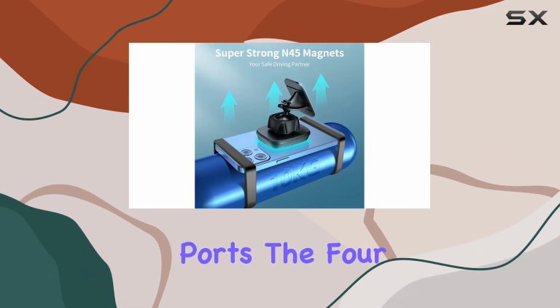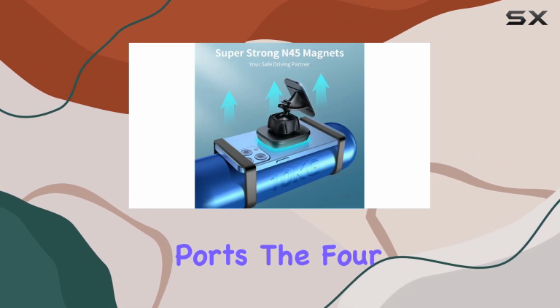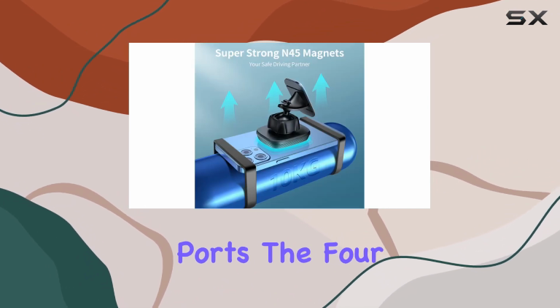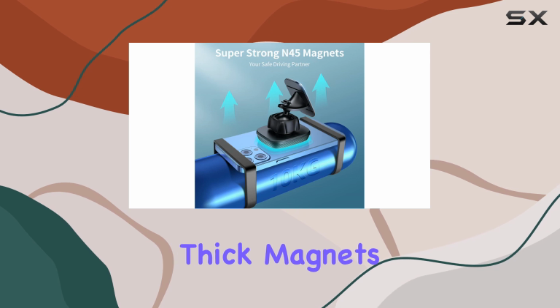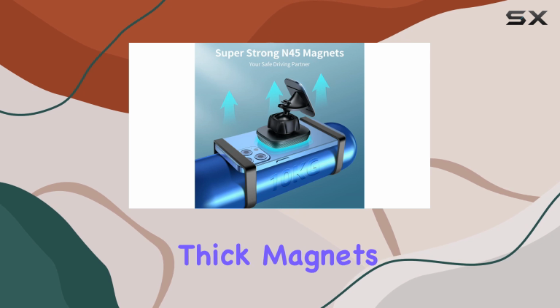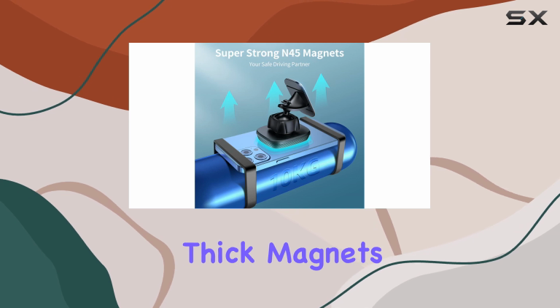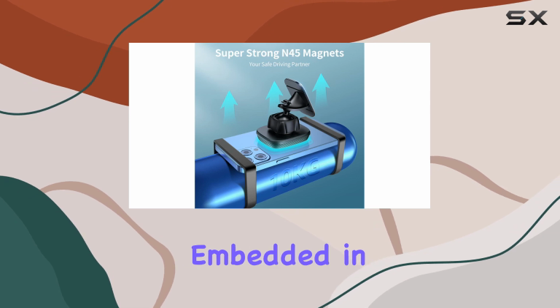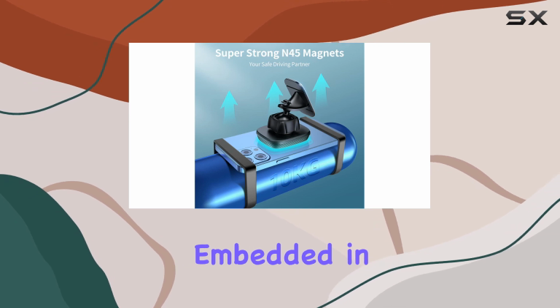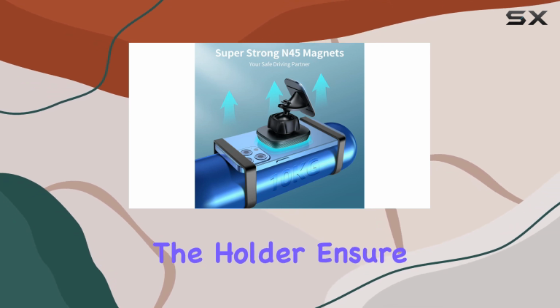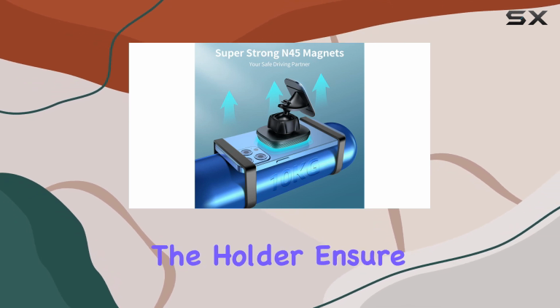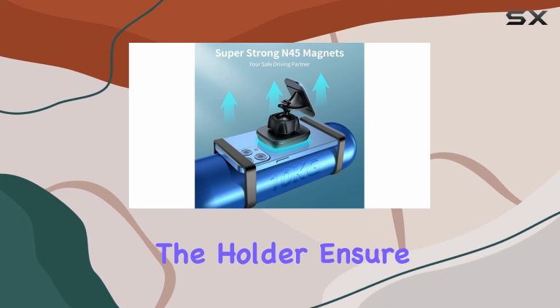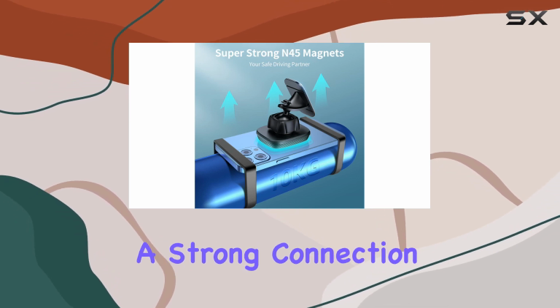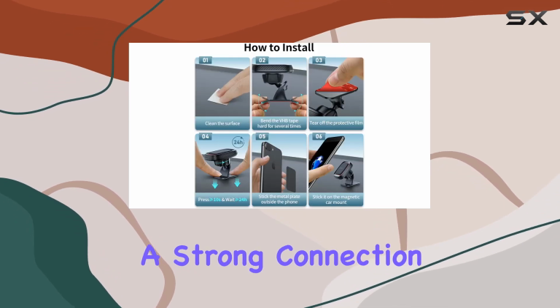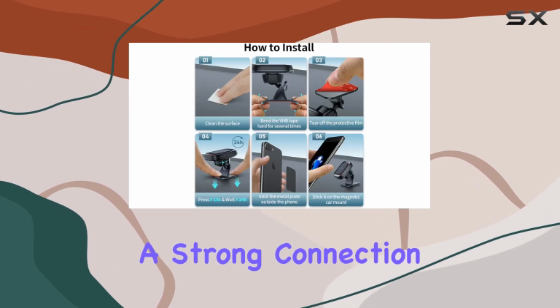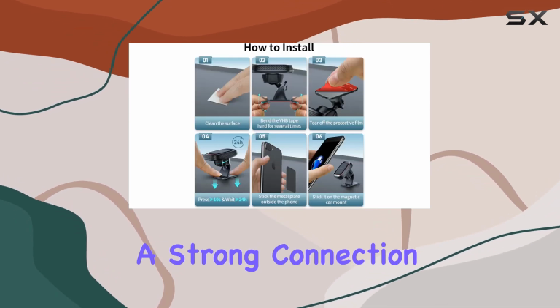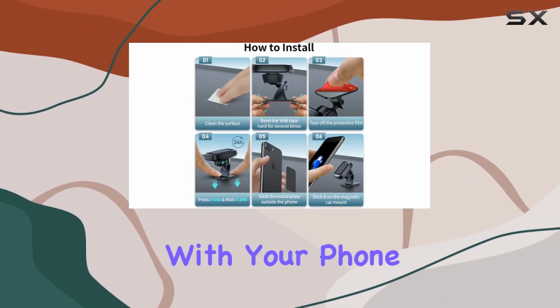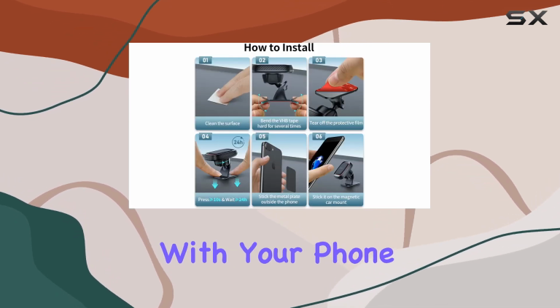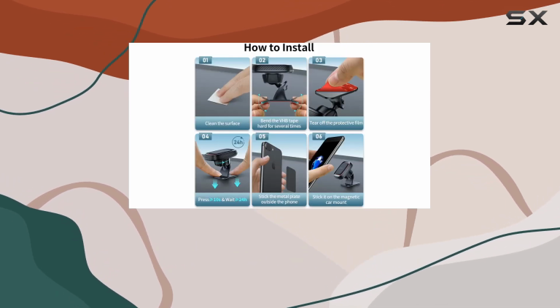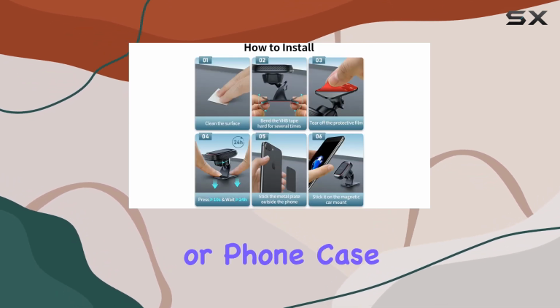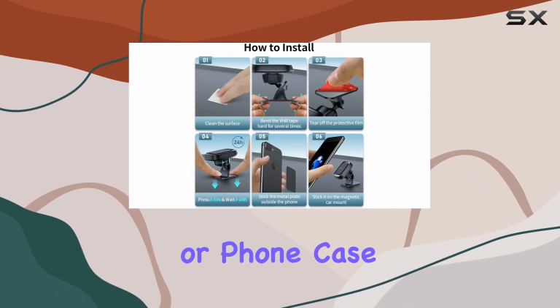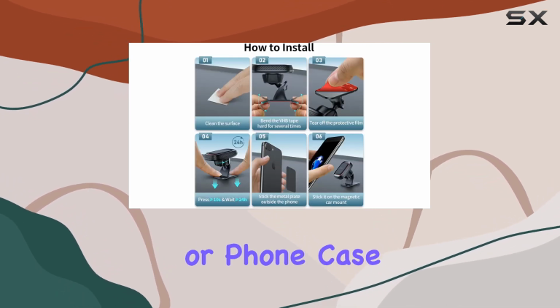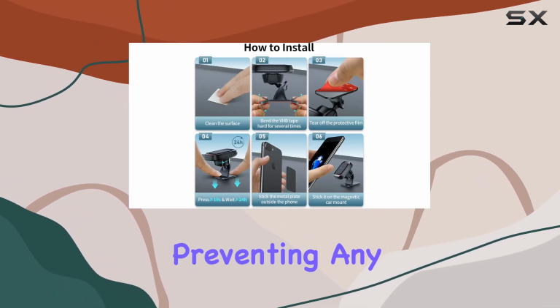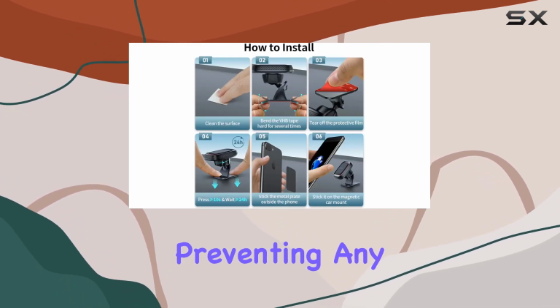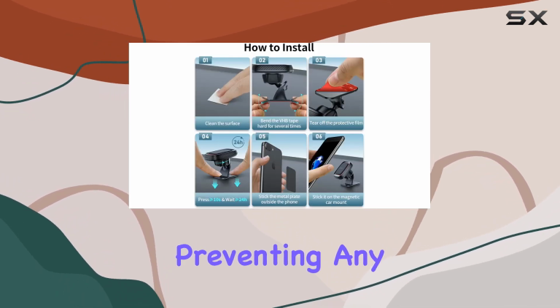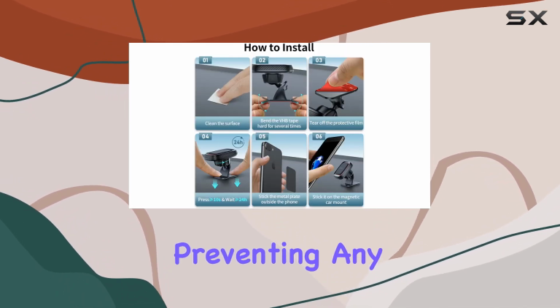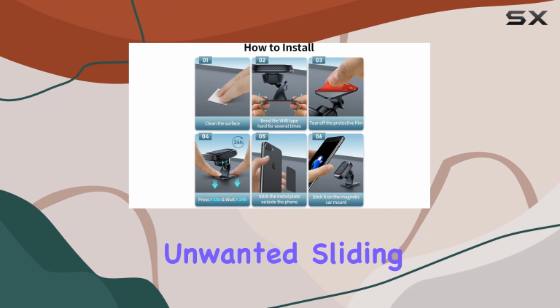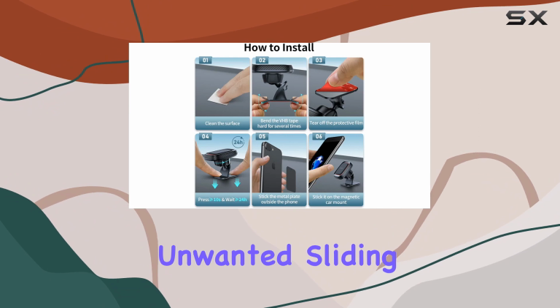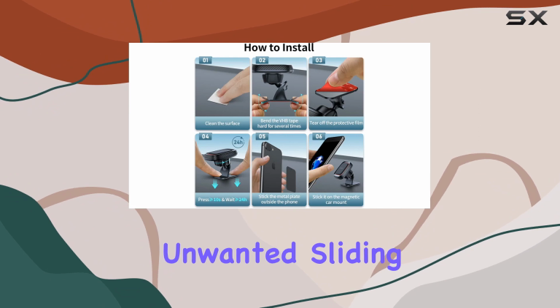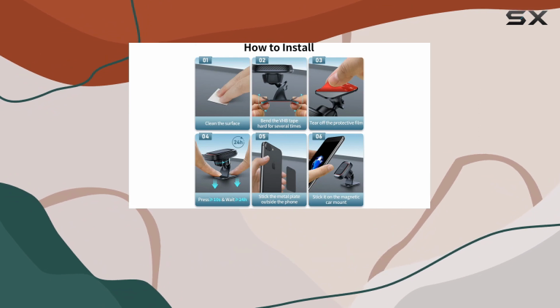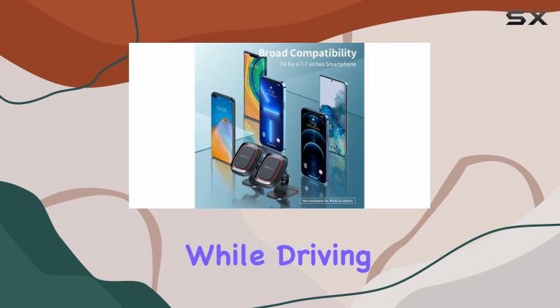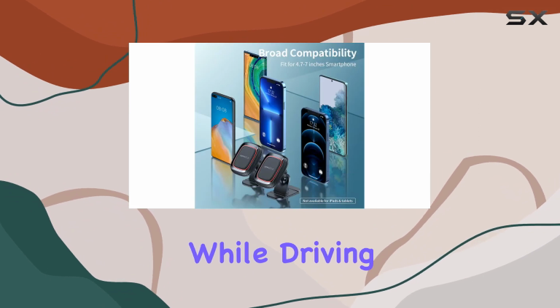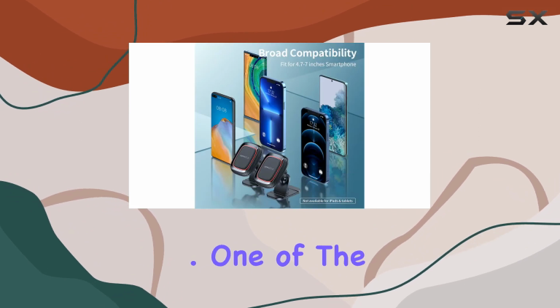The four thick magnets embedded in the holder ensure a strong connection with your phone or phone case, preventing any unwanted sliding while driving.